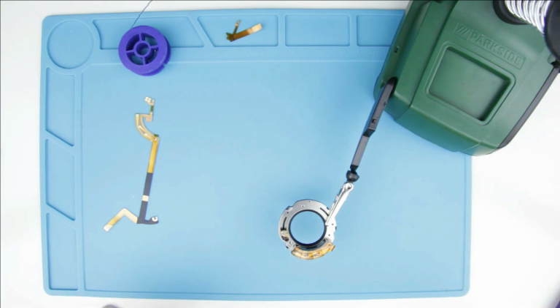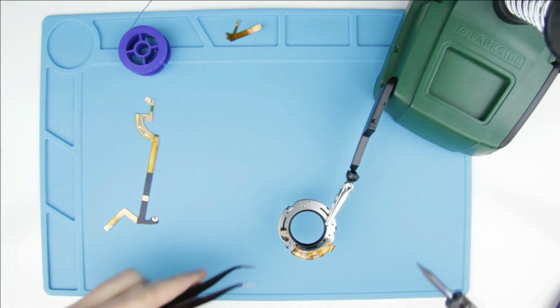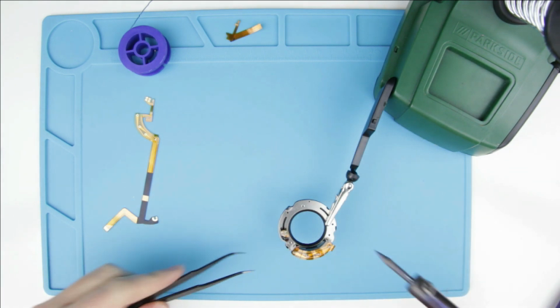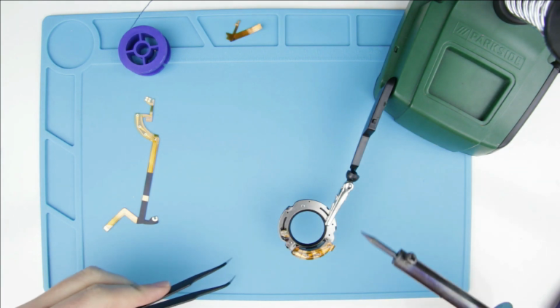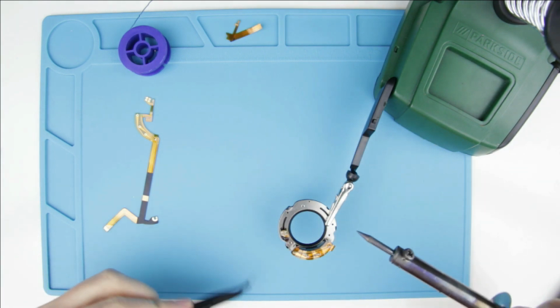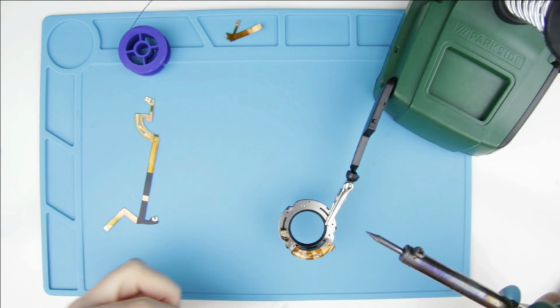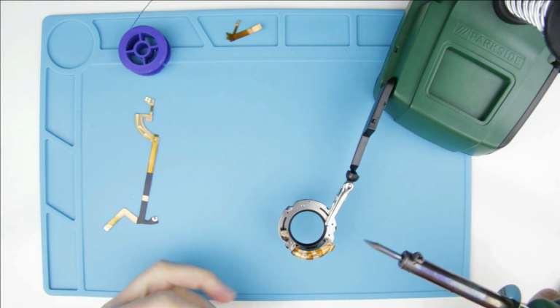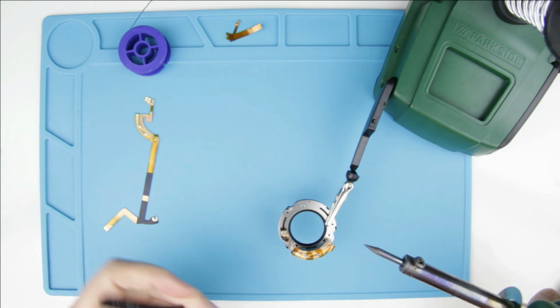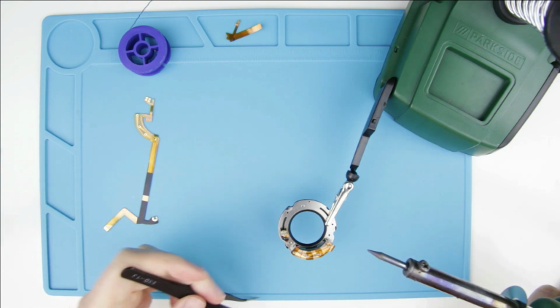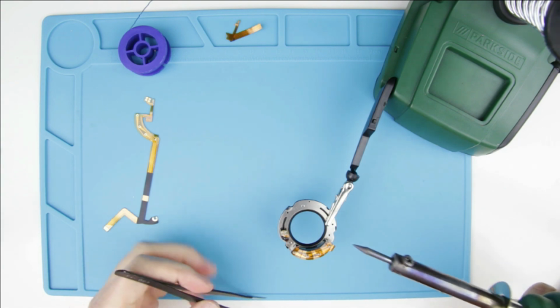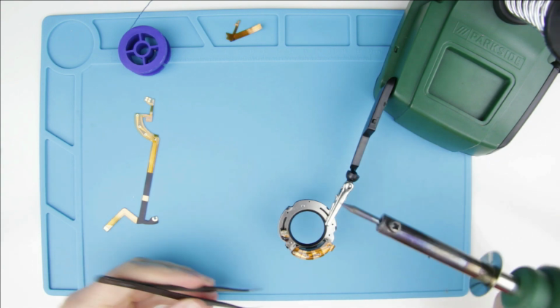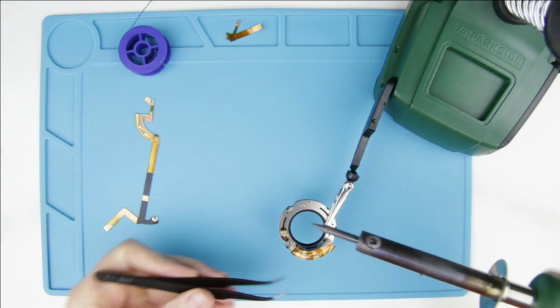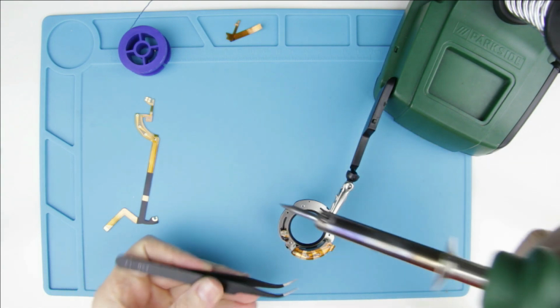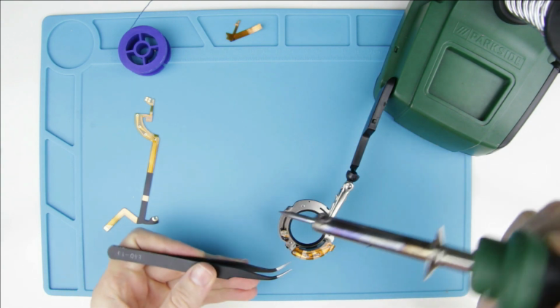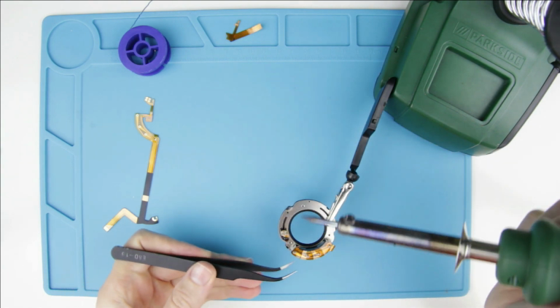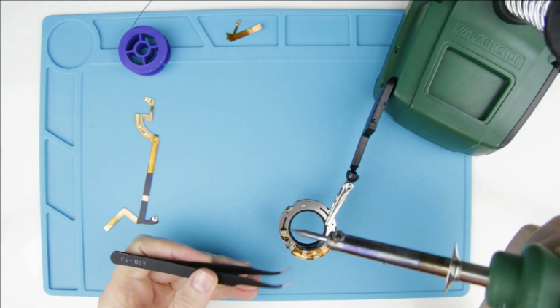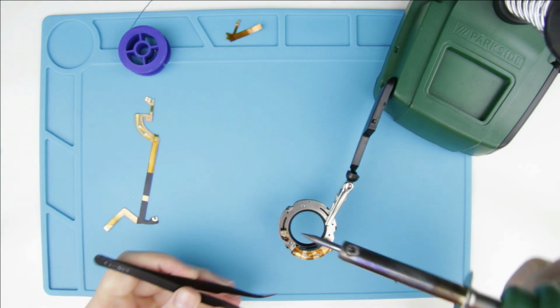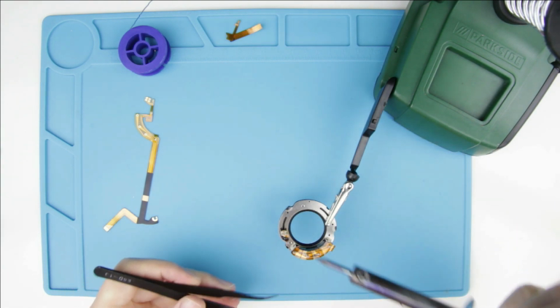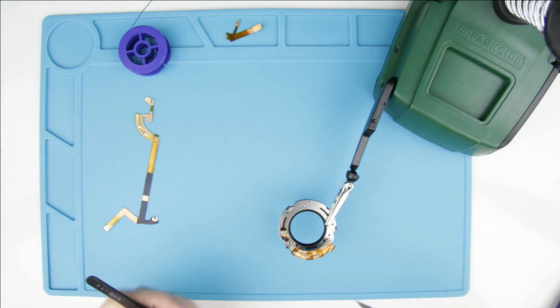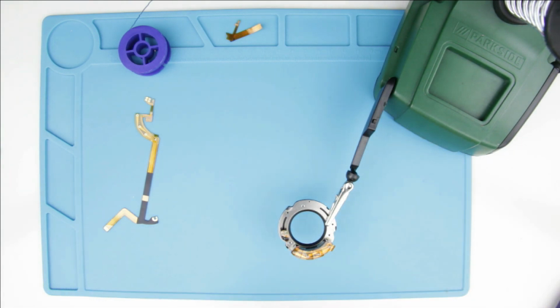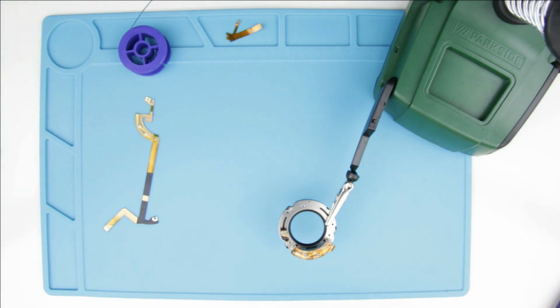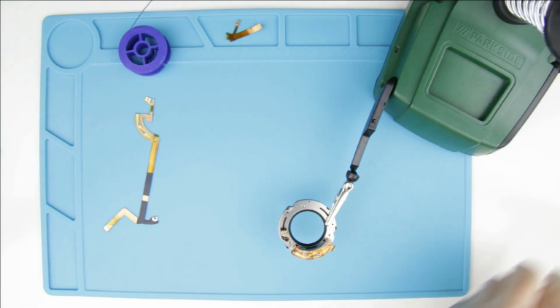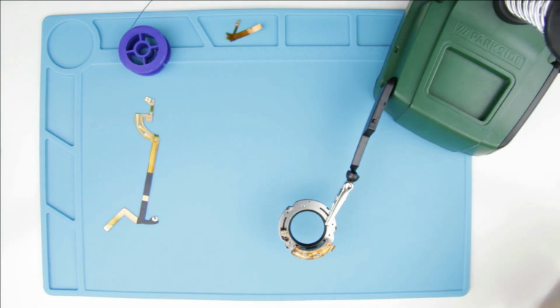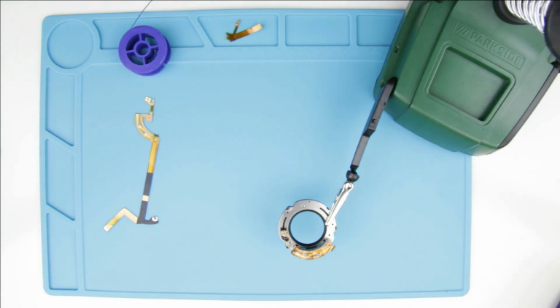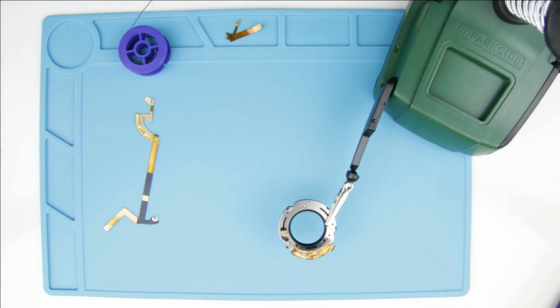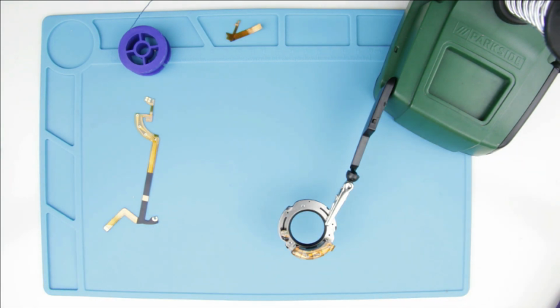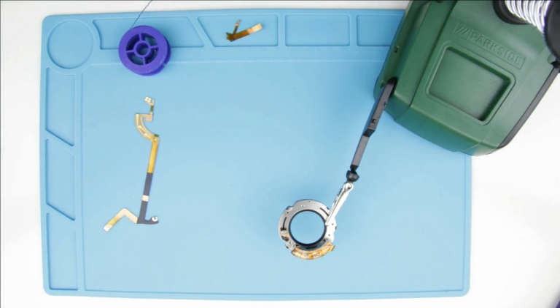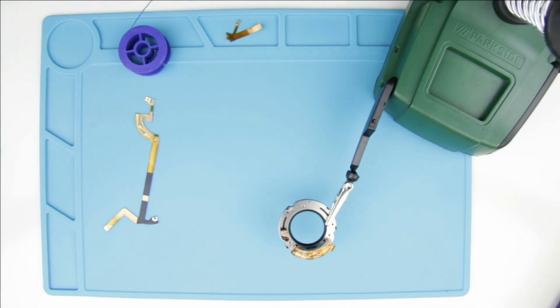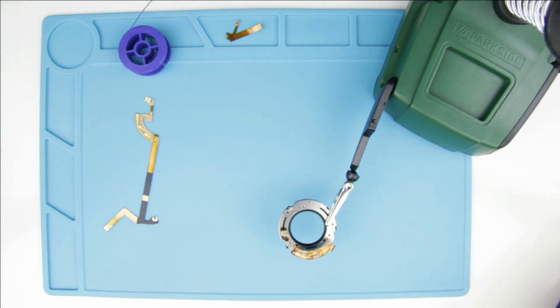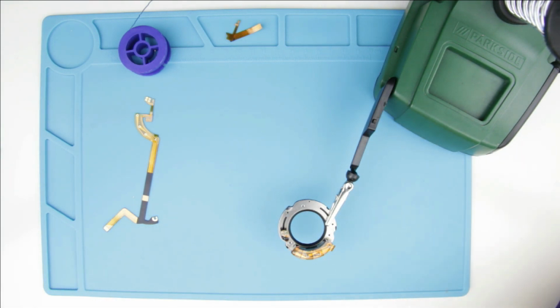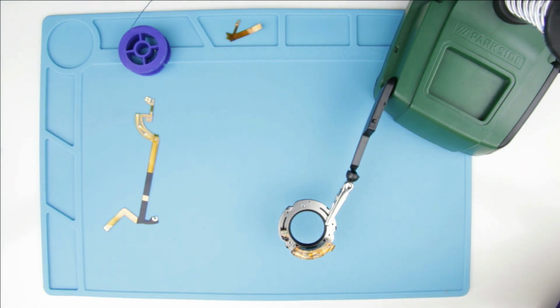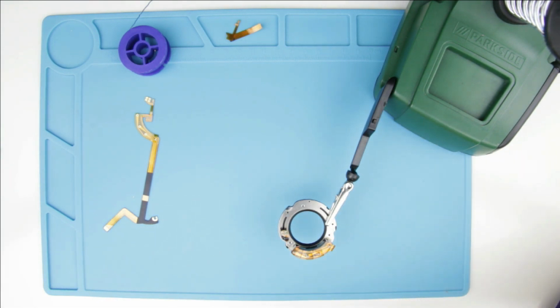Remove the remaining parts of the old cable with the soldering gun, the soldering pump and tweezers.